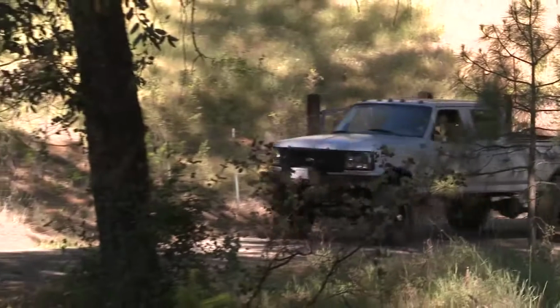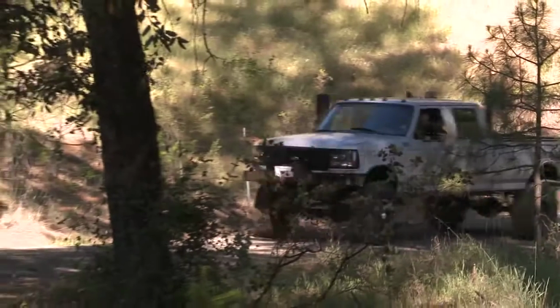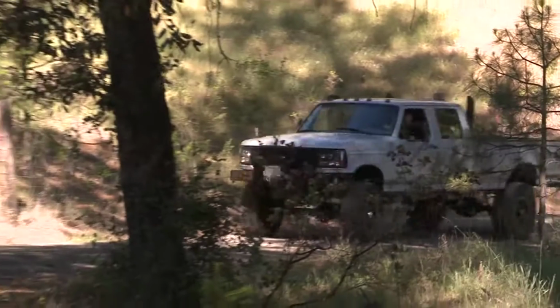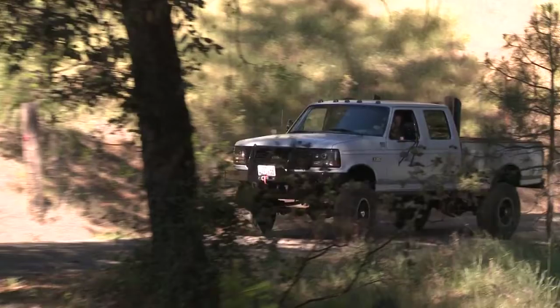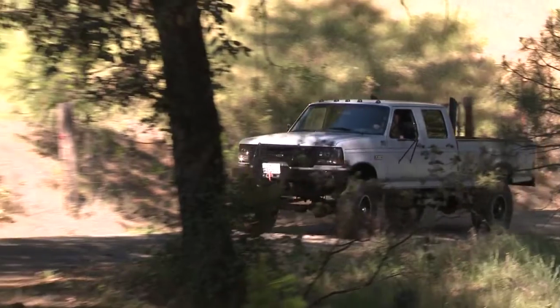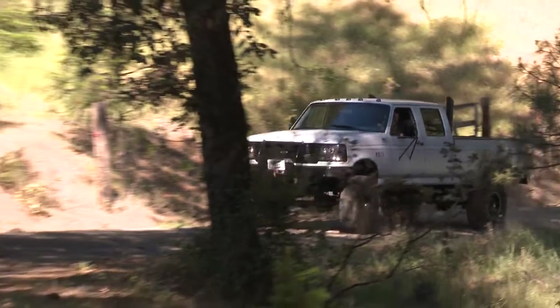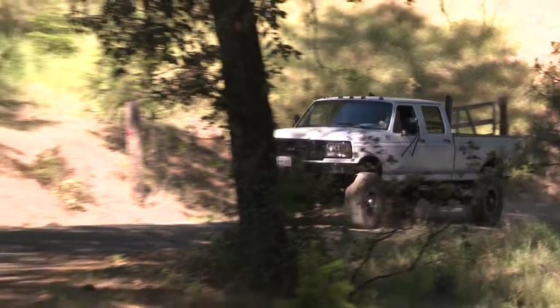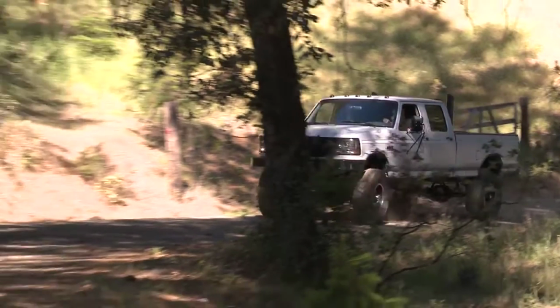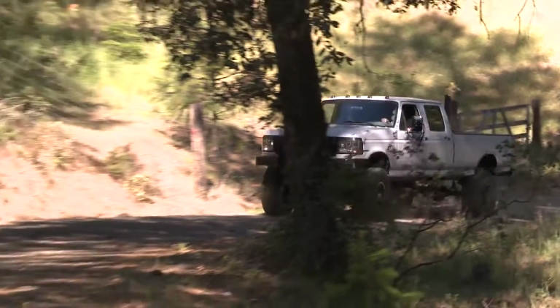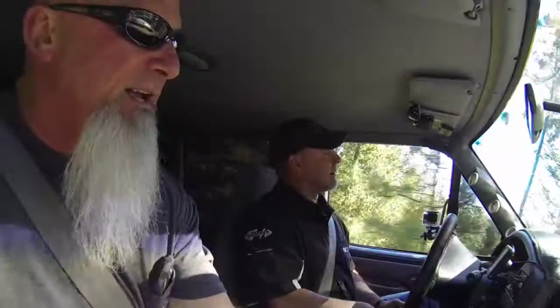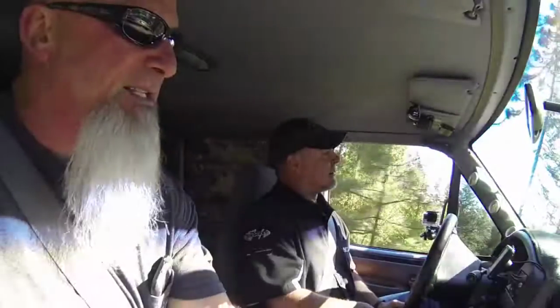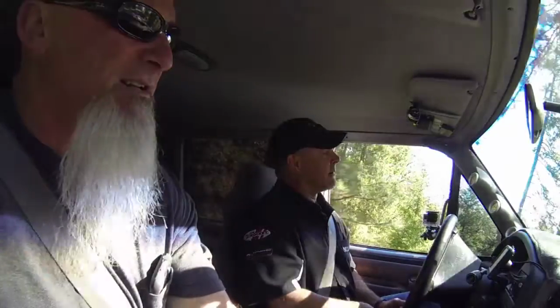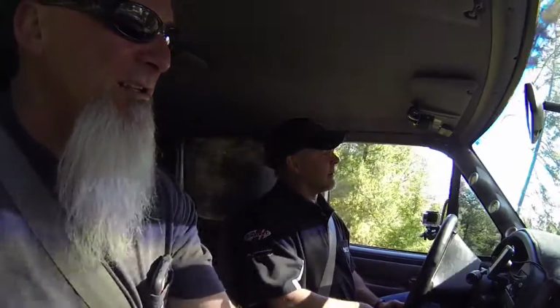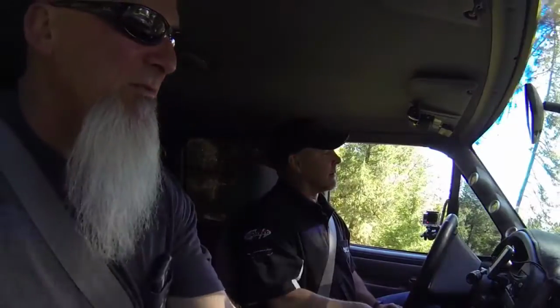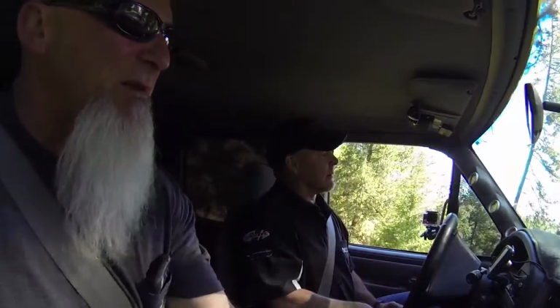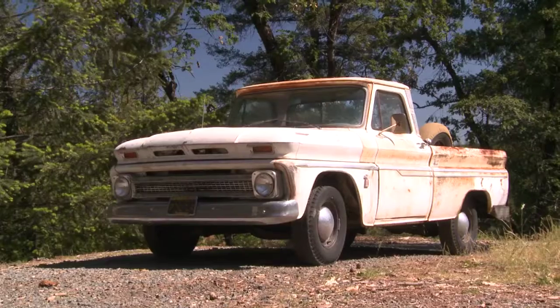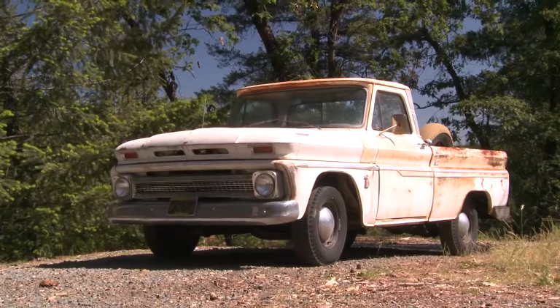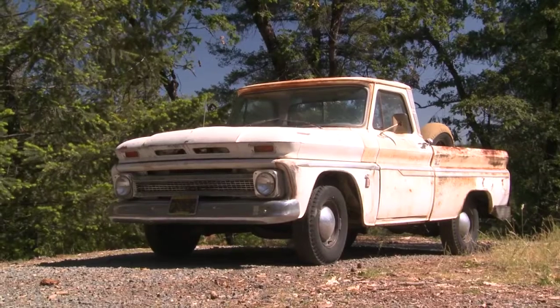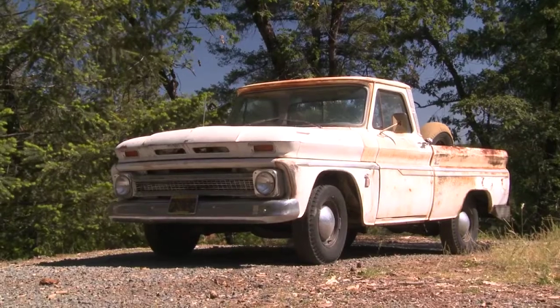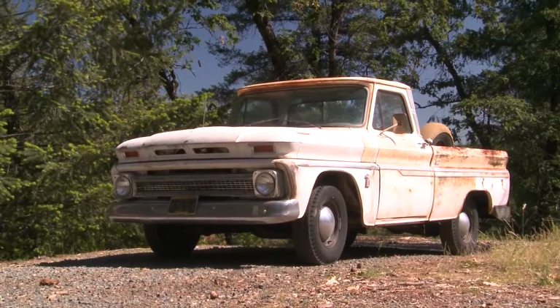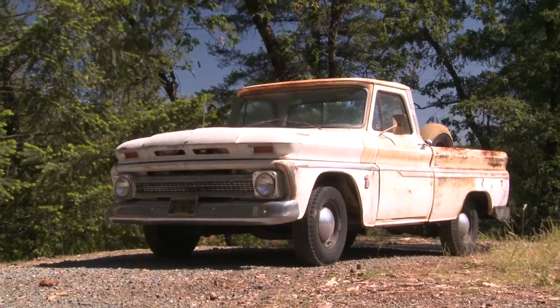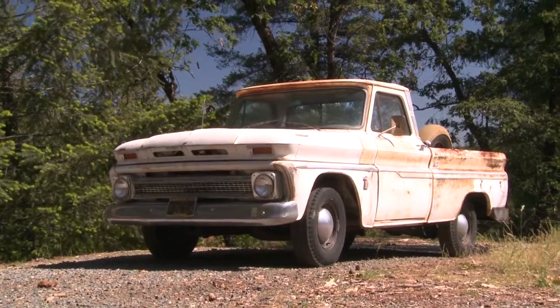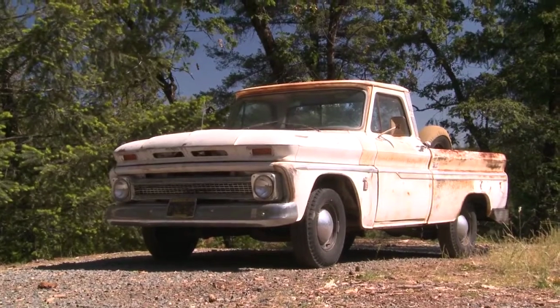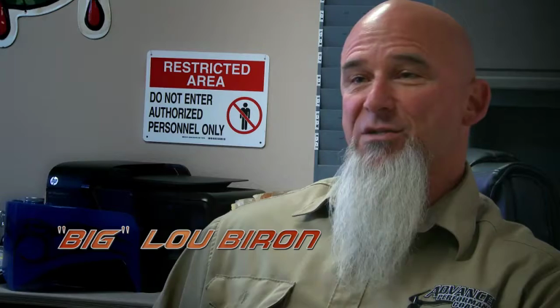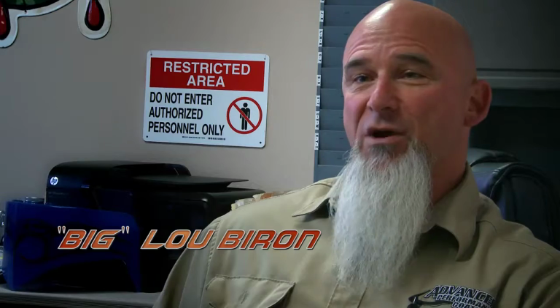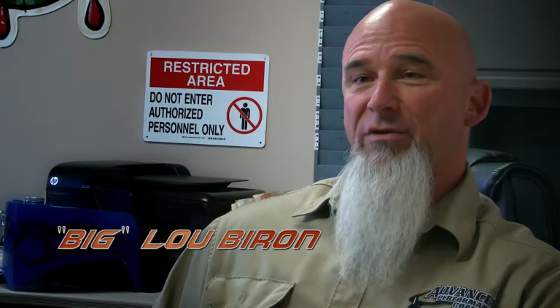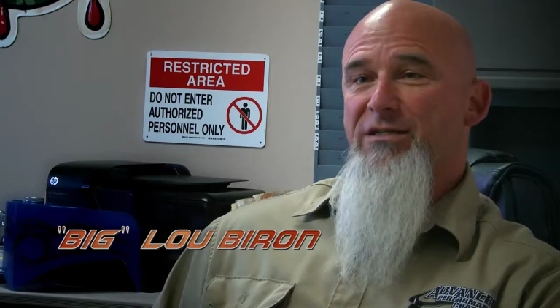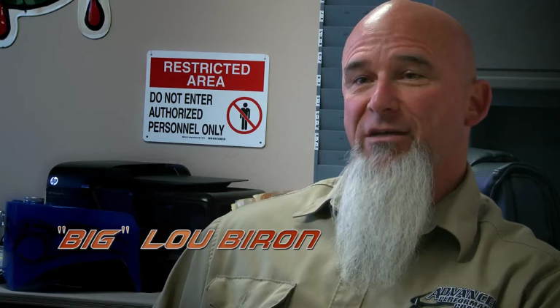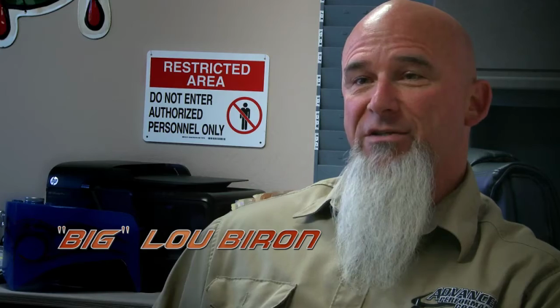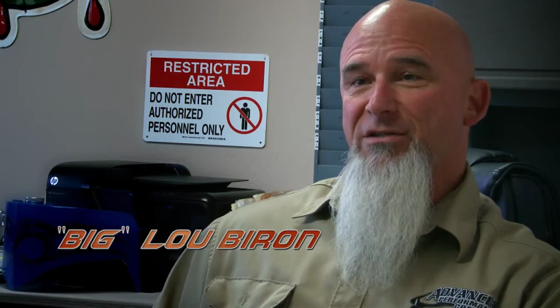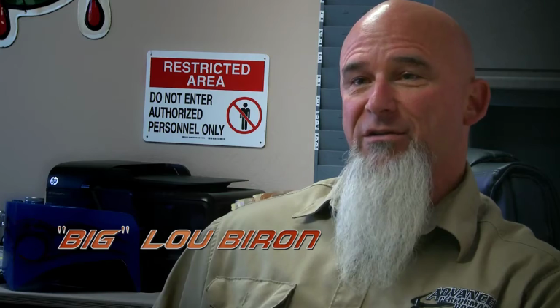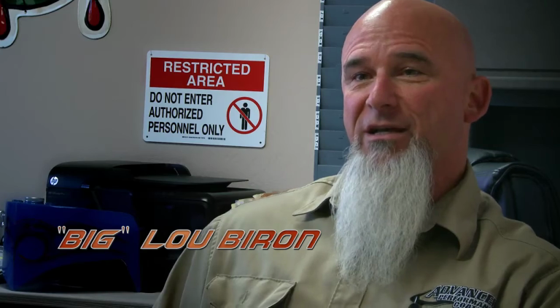Holy shit, there it is right there. It's sitting on its own rubber, too. I've always taken things apart and put things together since I was a little kid.